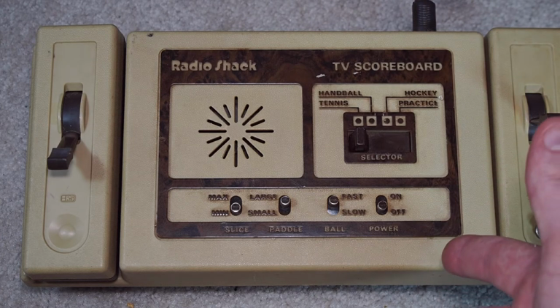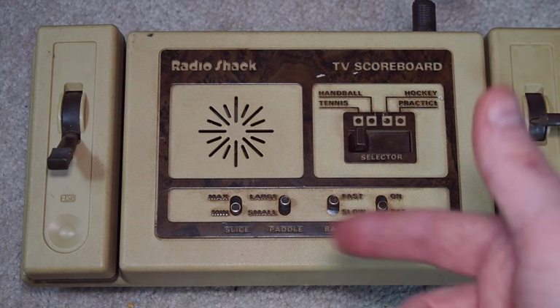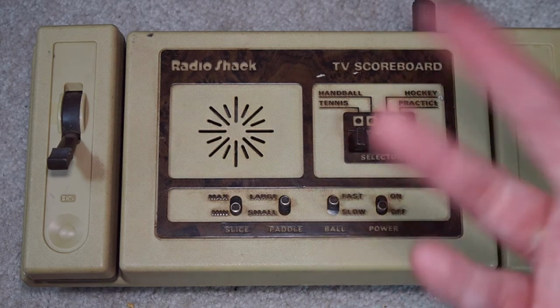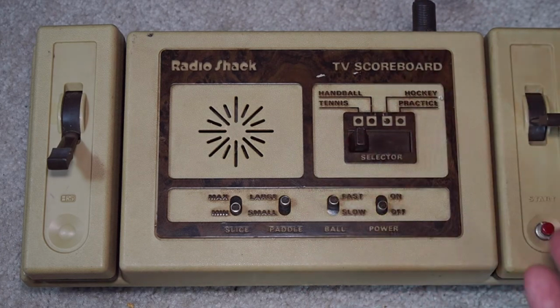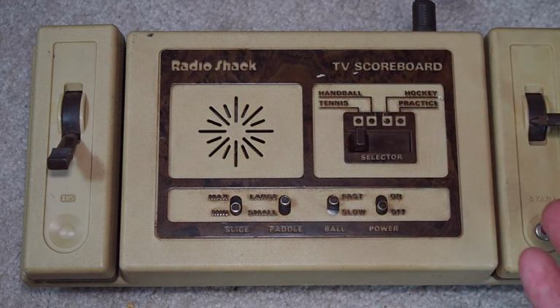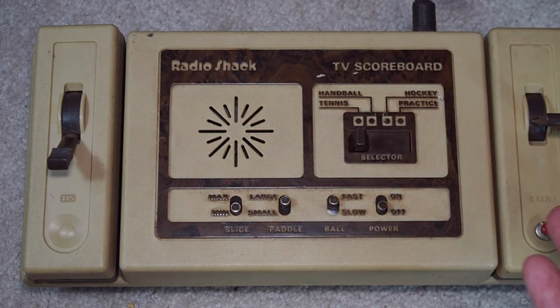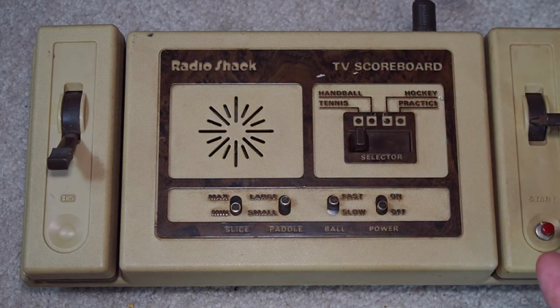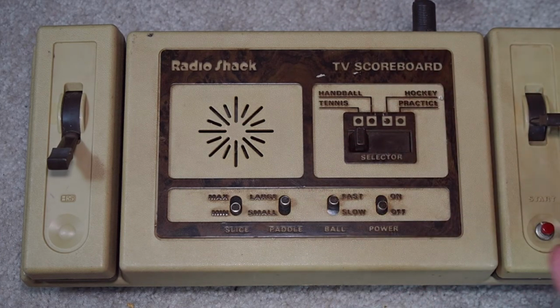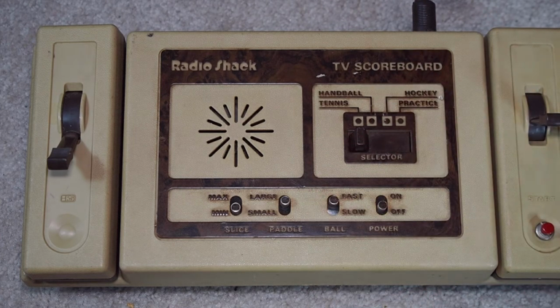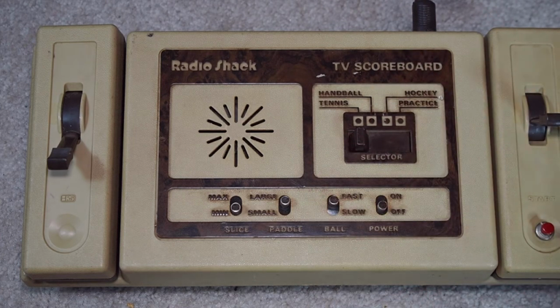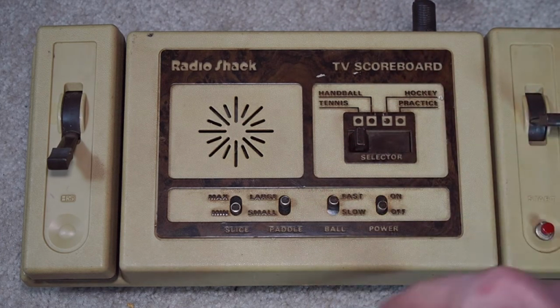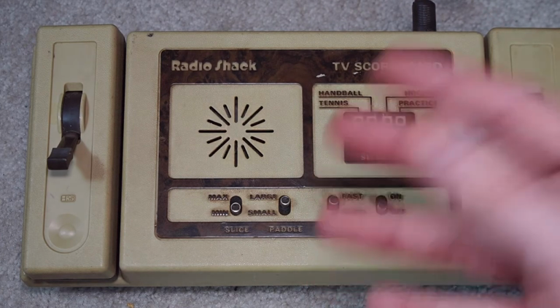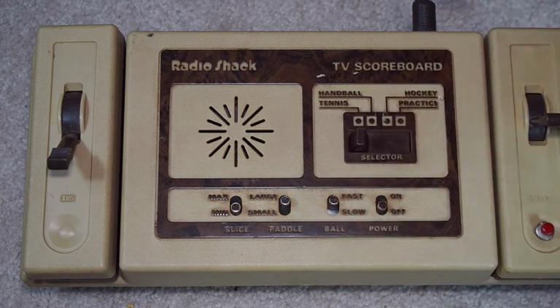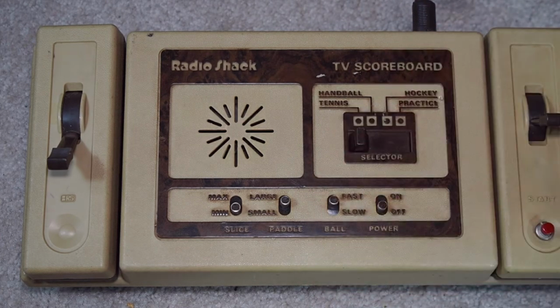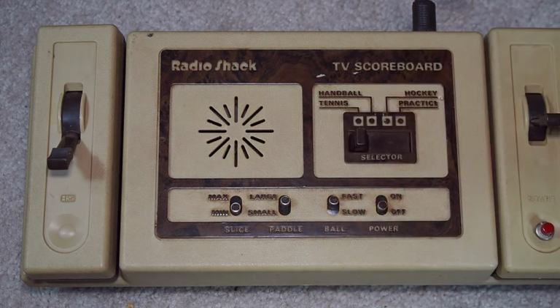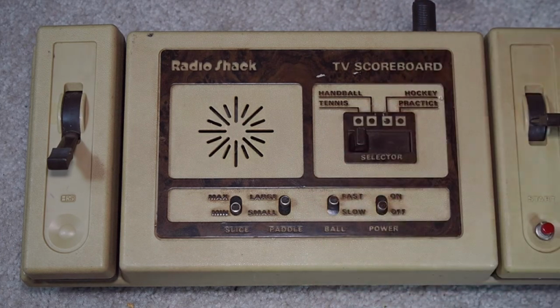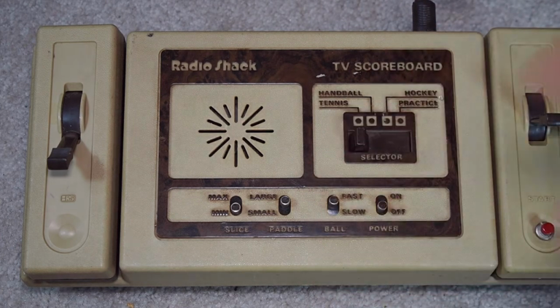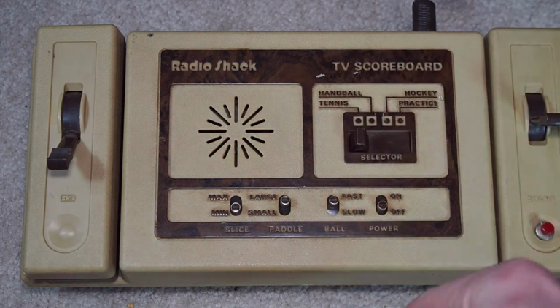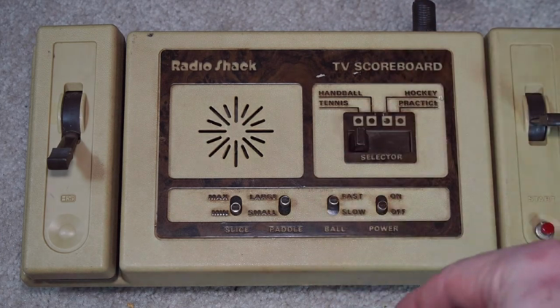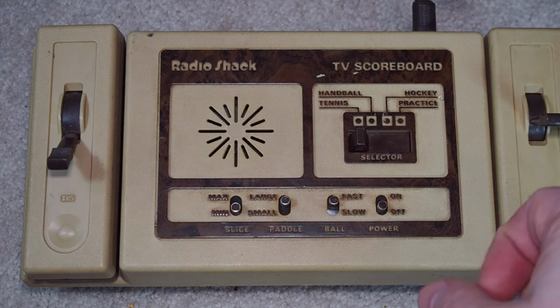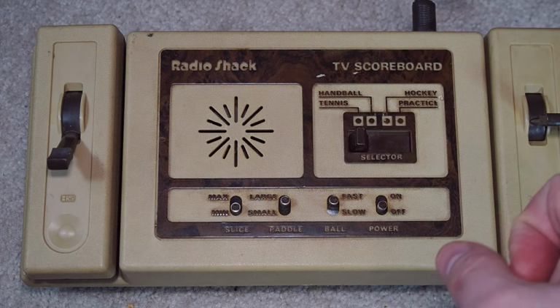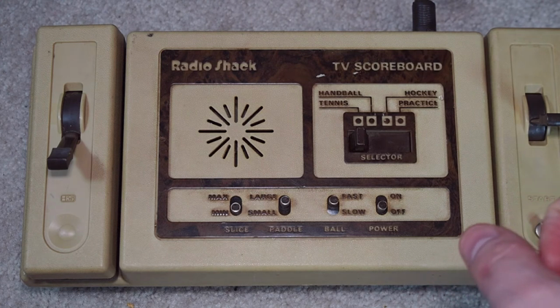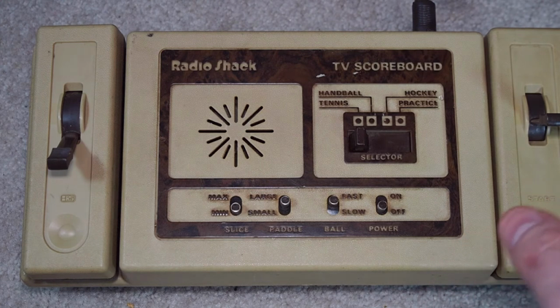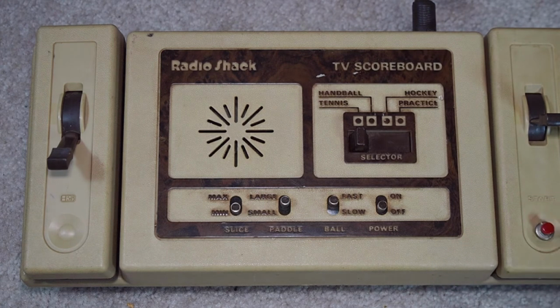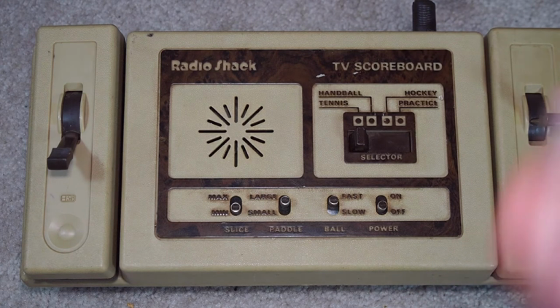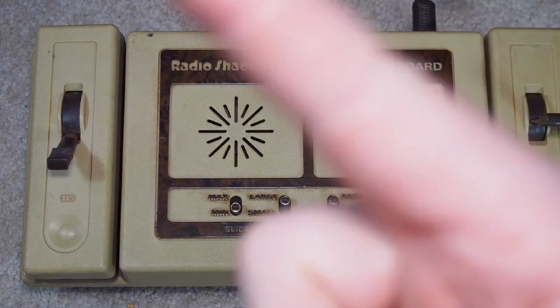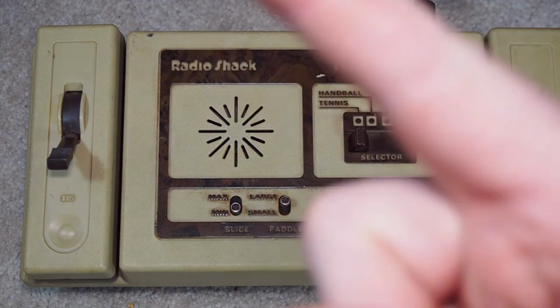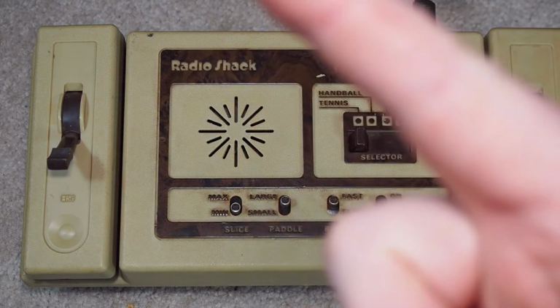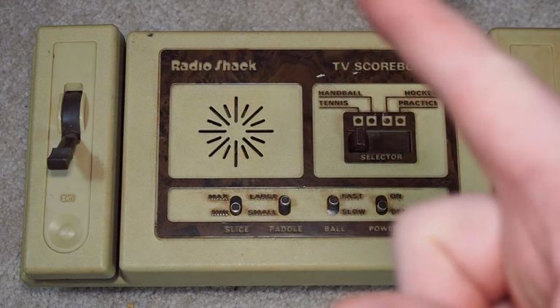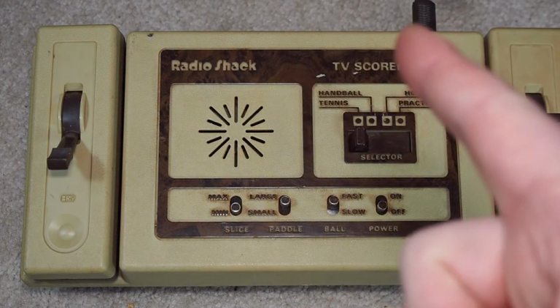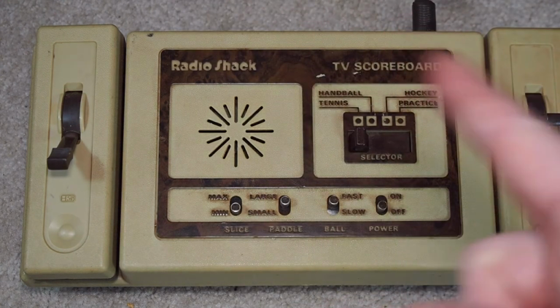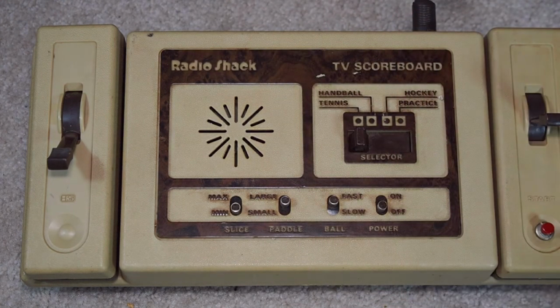Runs on batteries, so I'm going to put some in. We're going to see if it works. If it doesn't work or I can't get a signal, we'll just pop right back here. So hang tight.